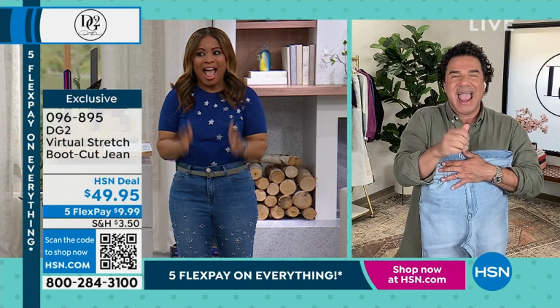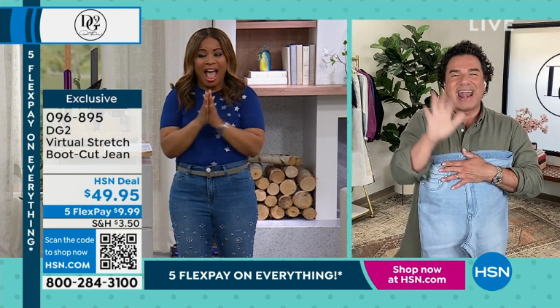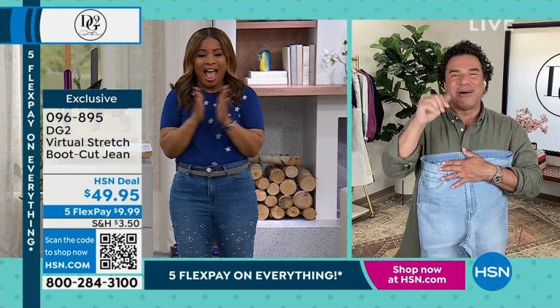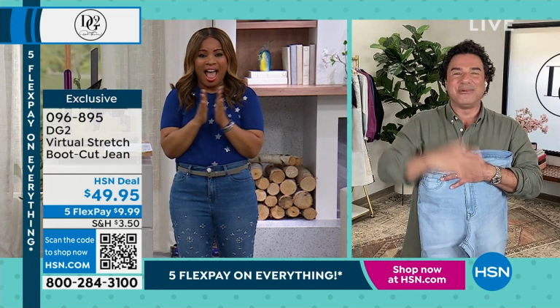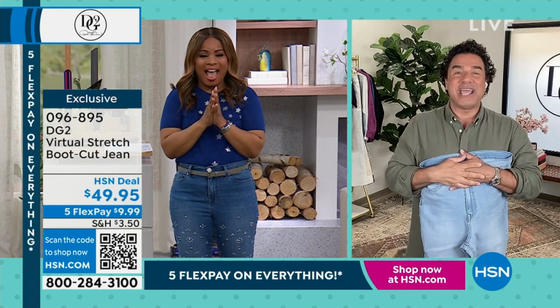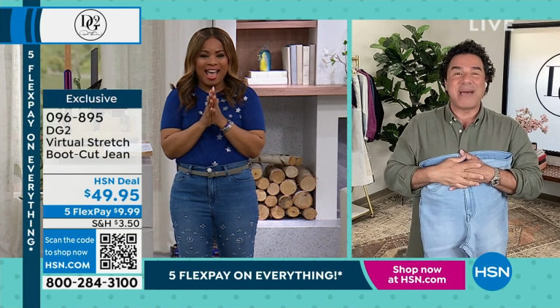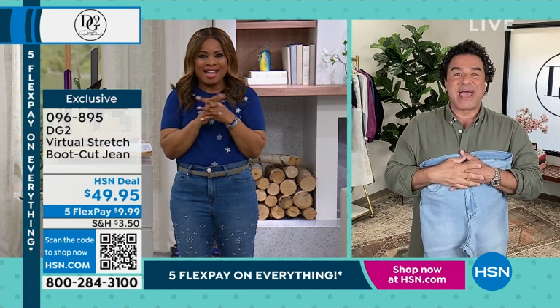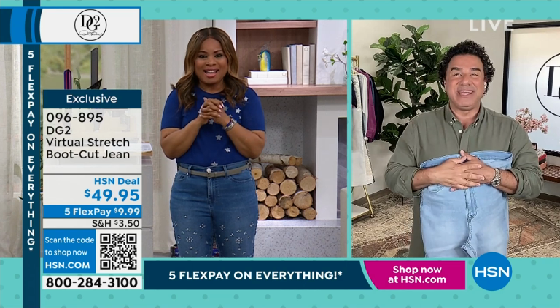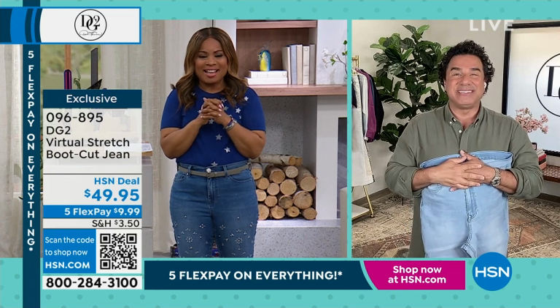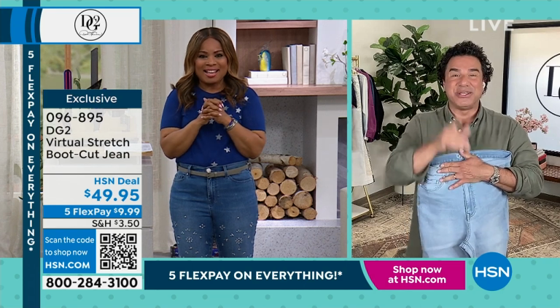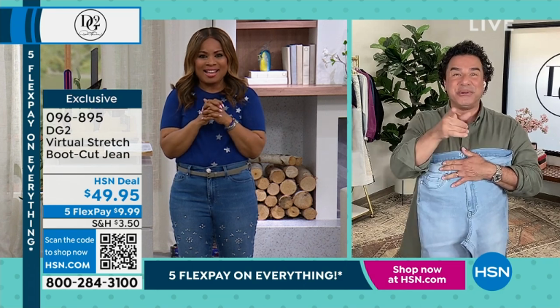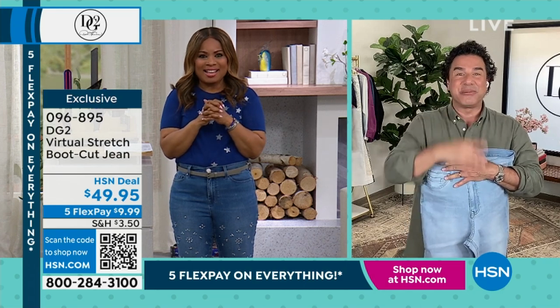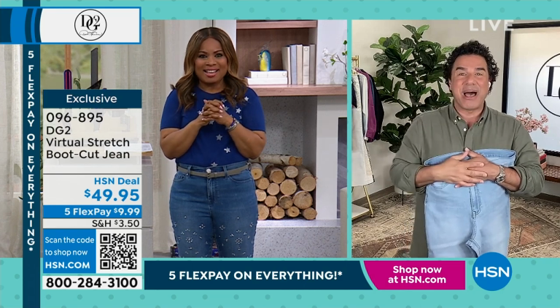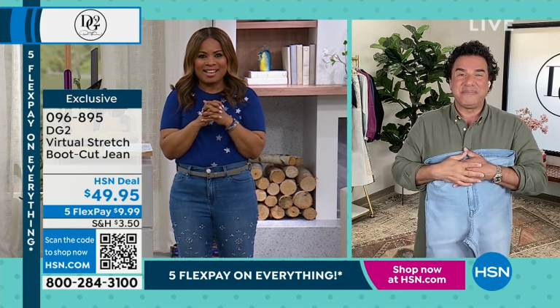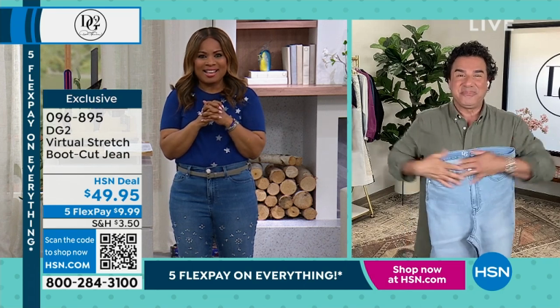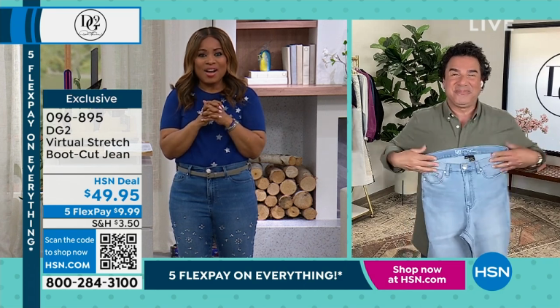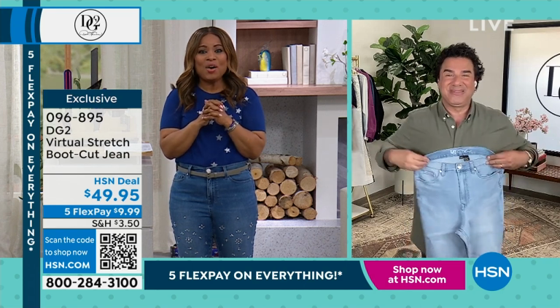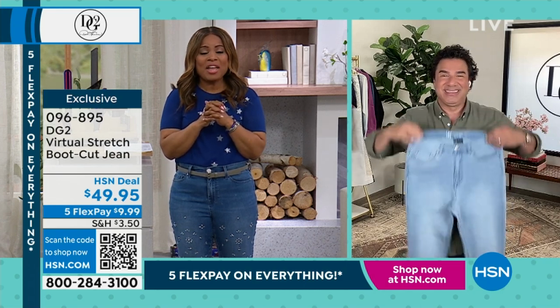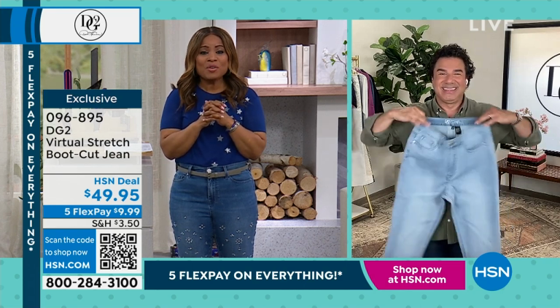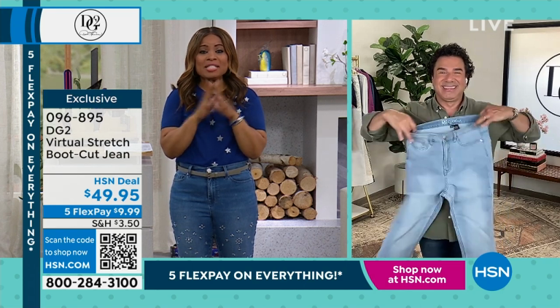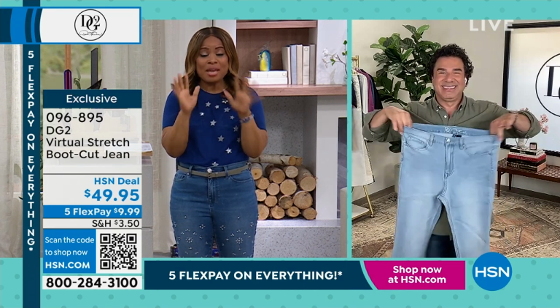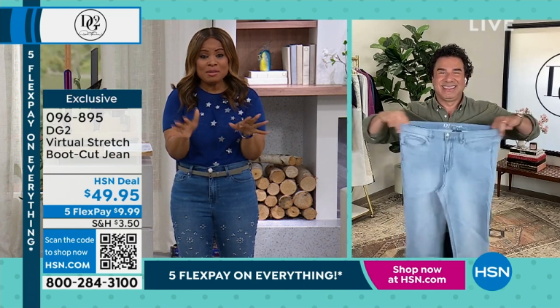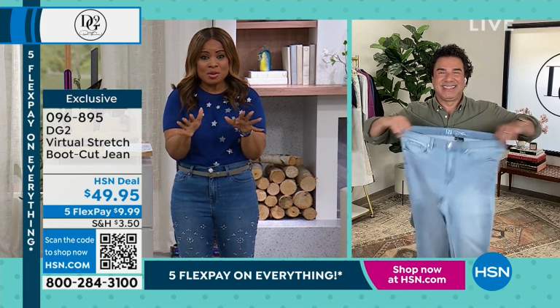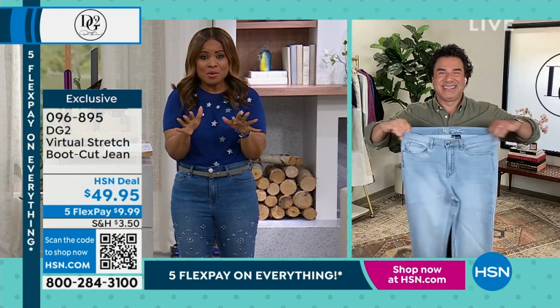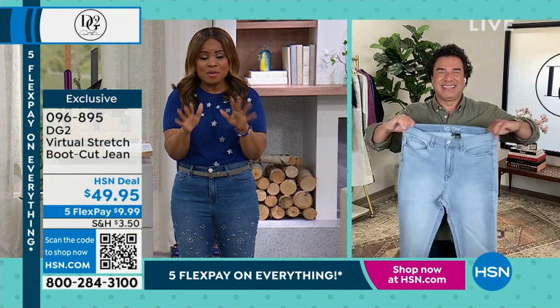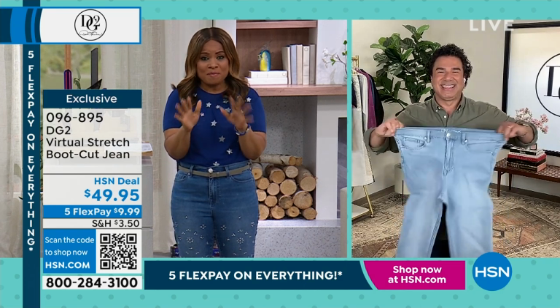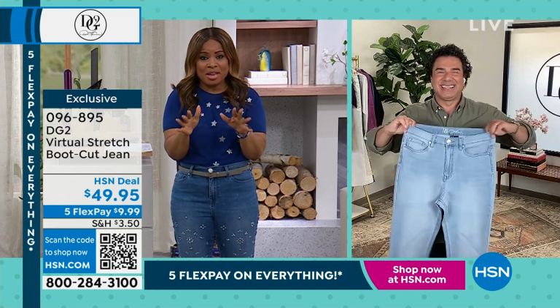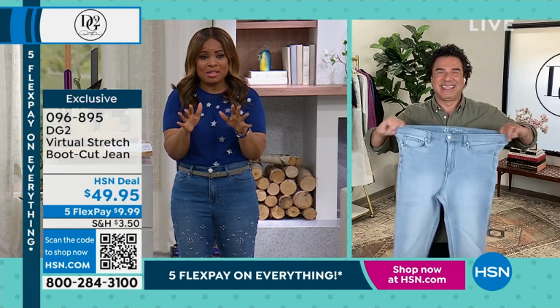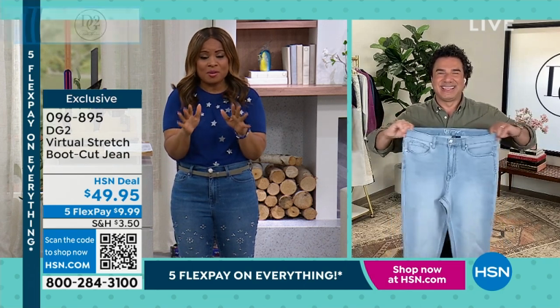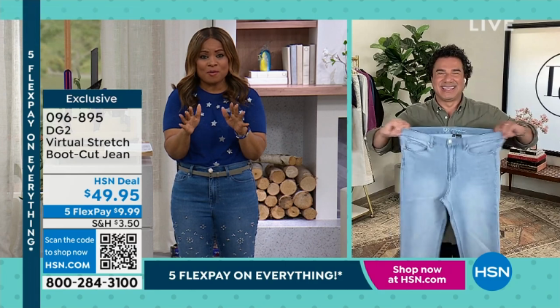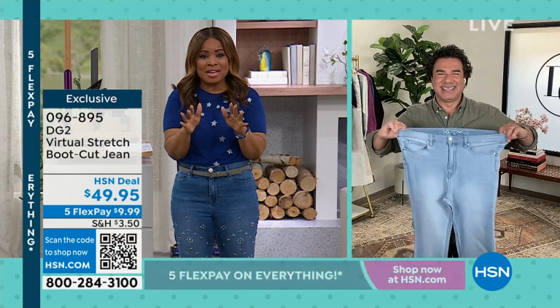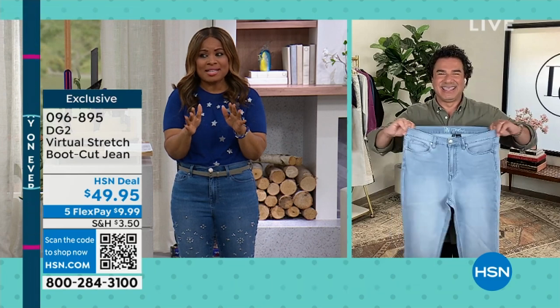I want to wish you a happy, happy Easter to you and your mom. Thank you, same to you and your family and your friends.